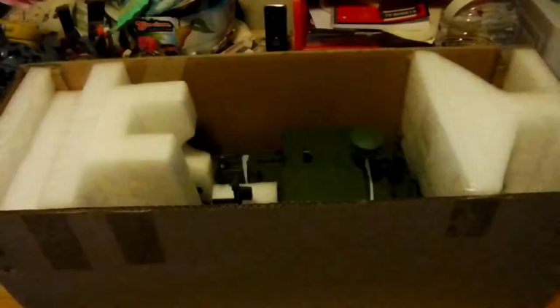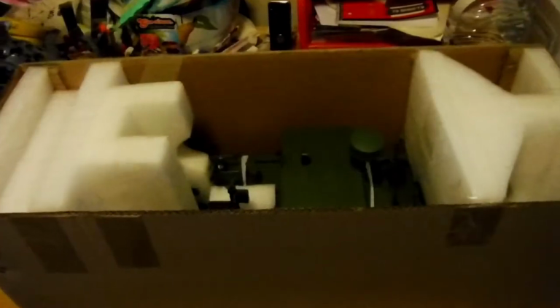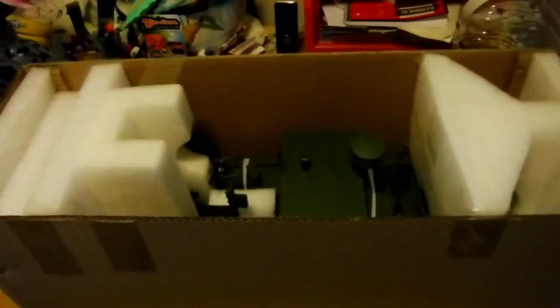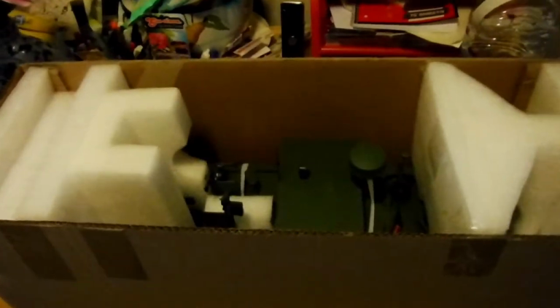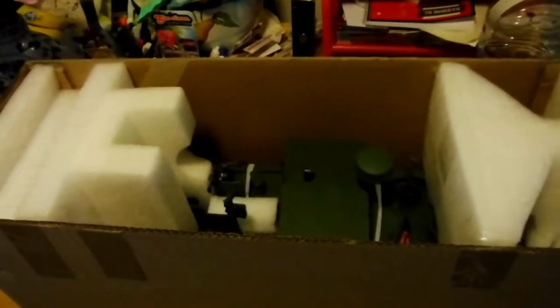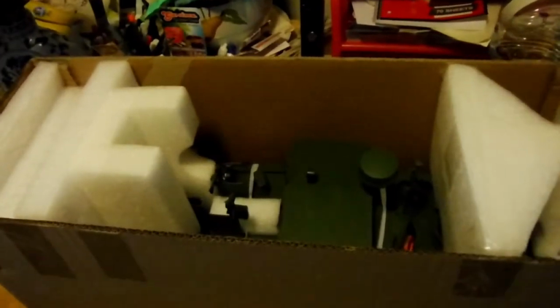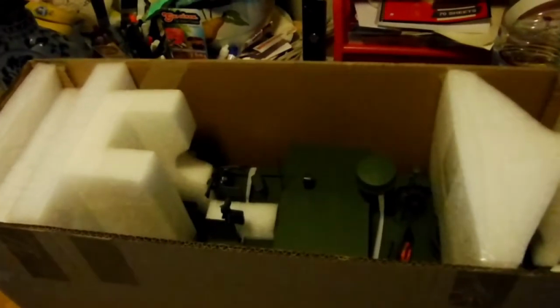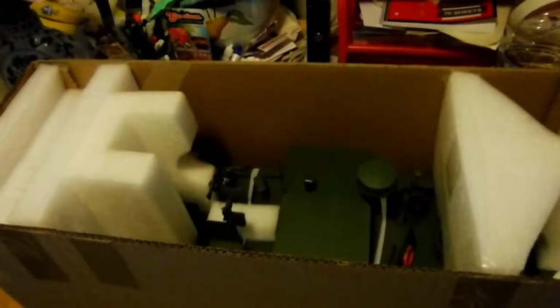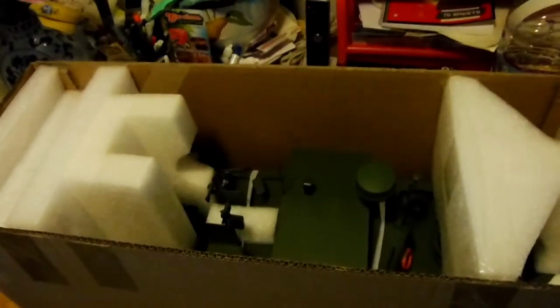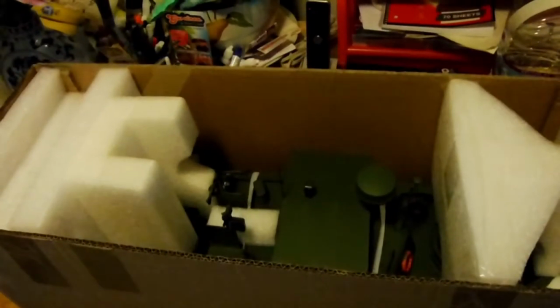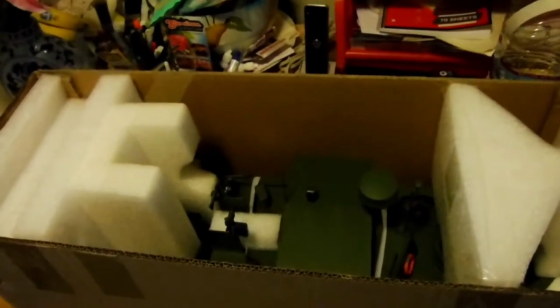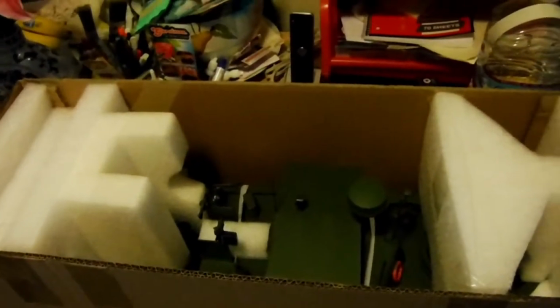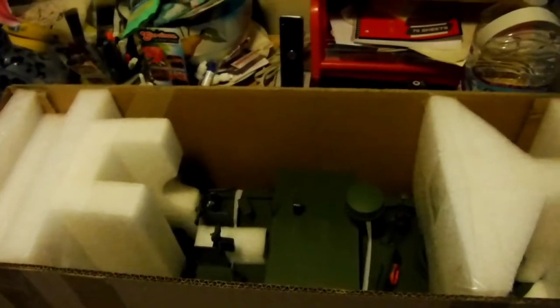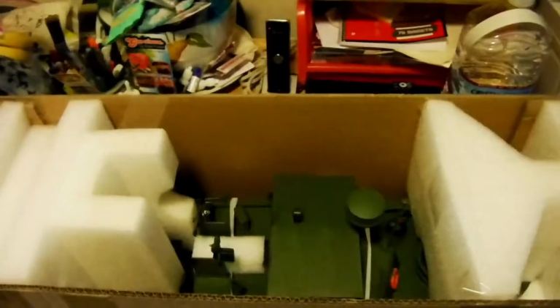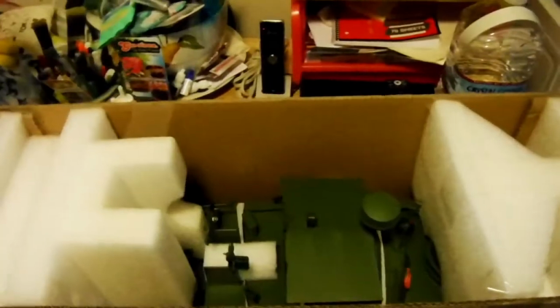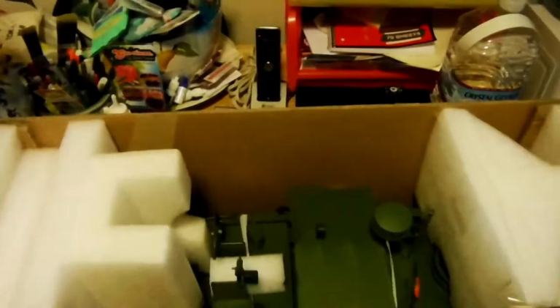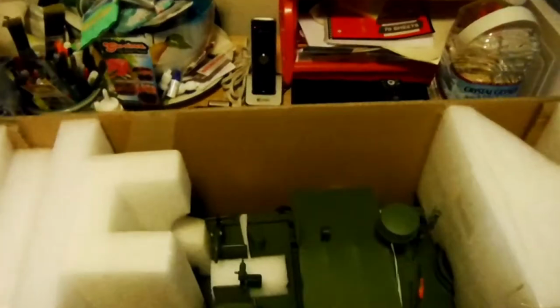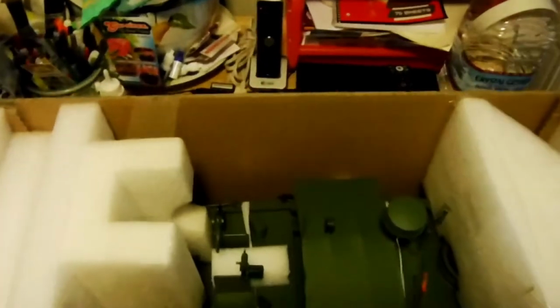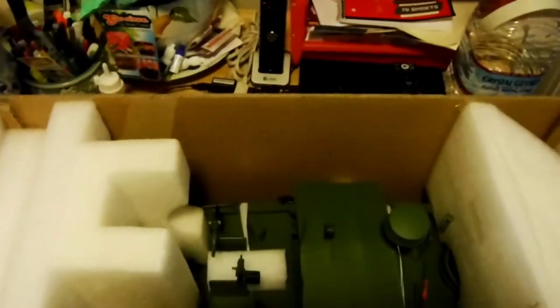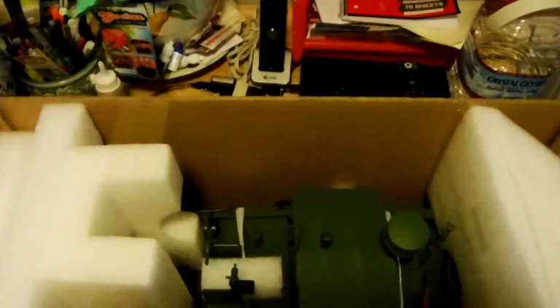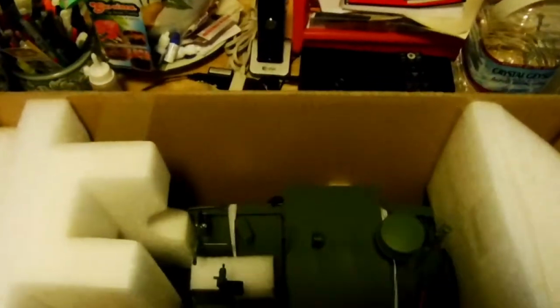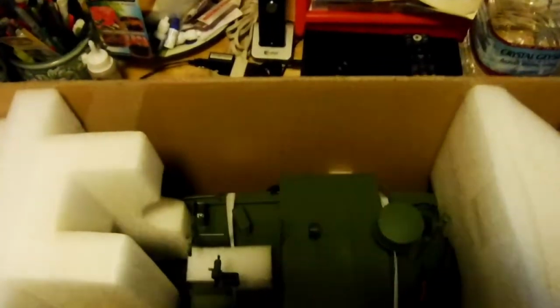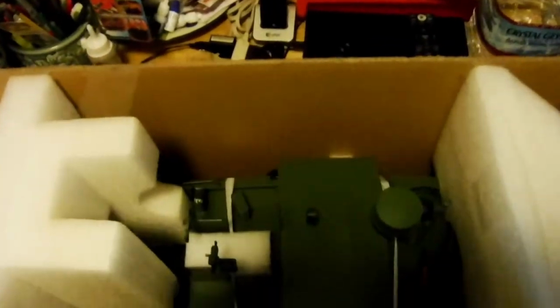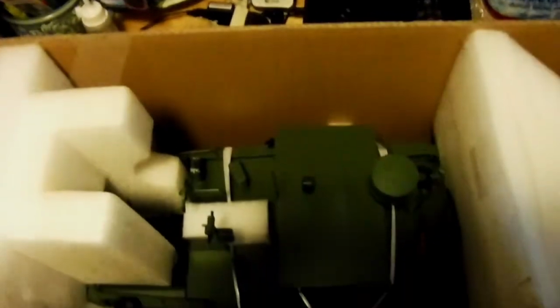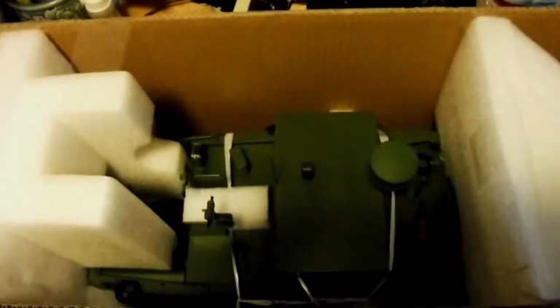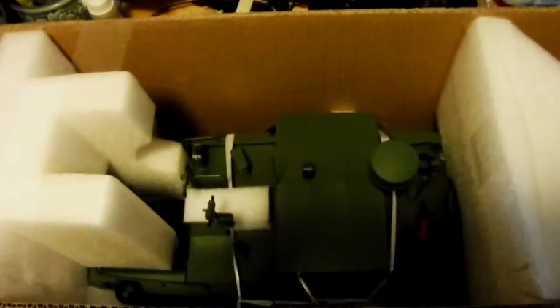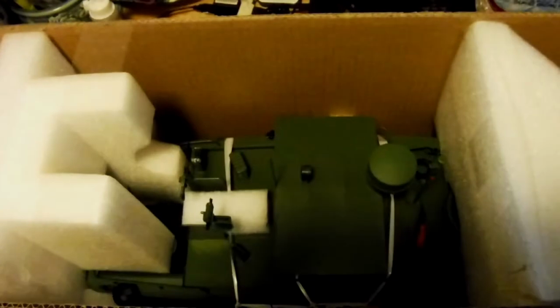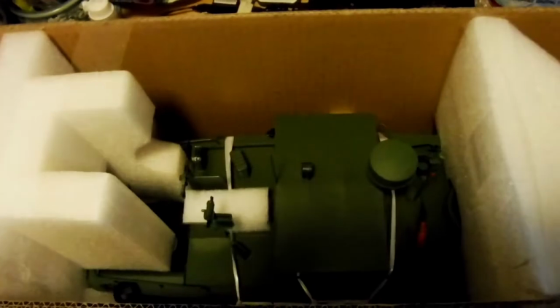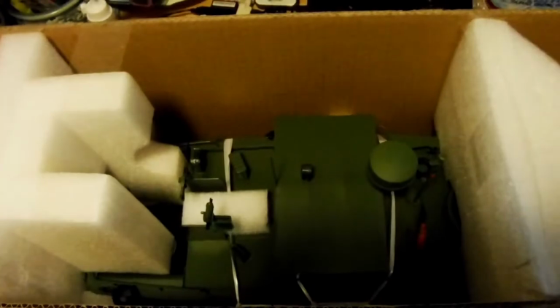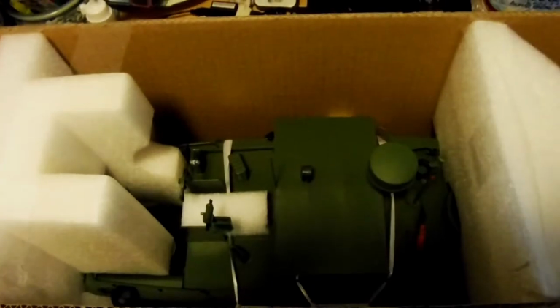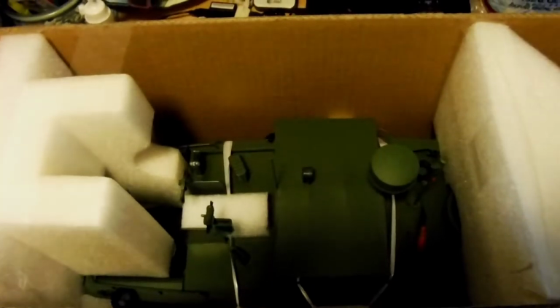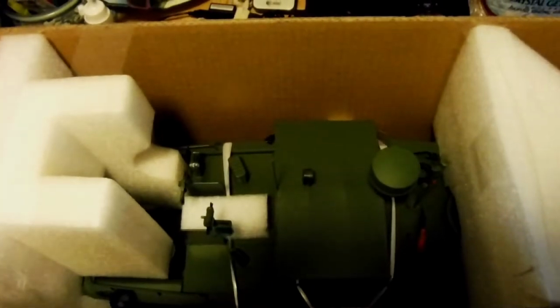Hi everybody, this is an unboxing video for the Pro Boat Alpha Patrol Boat.